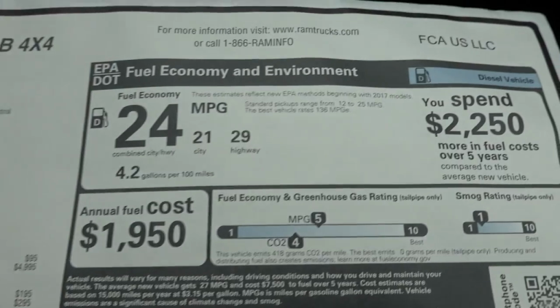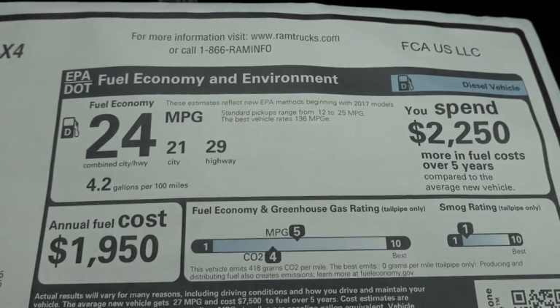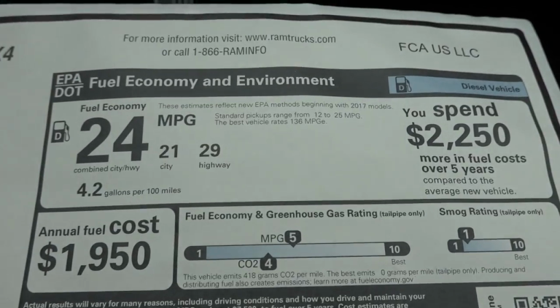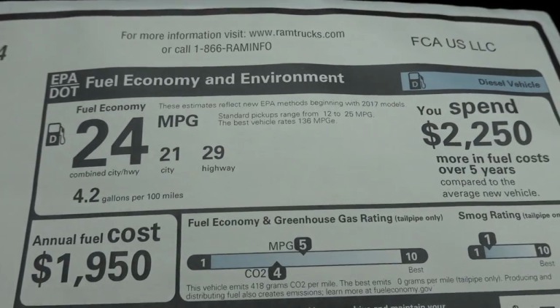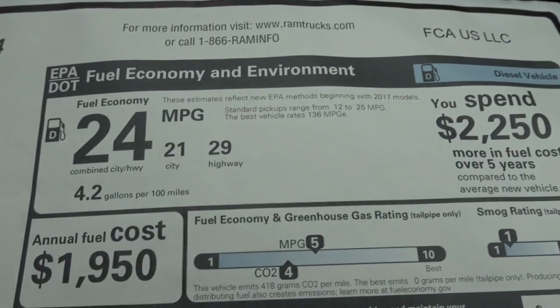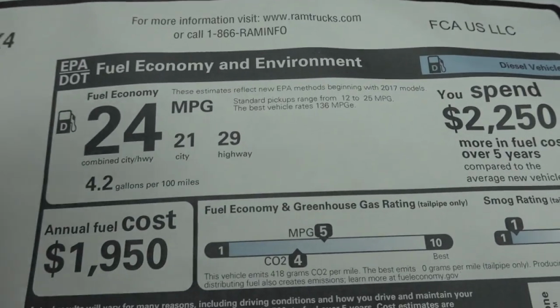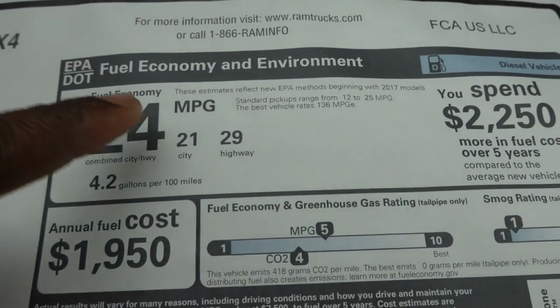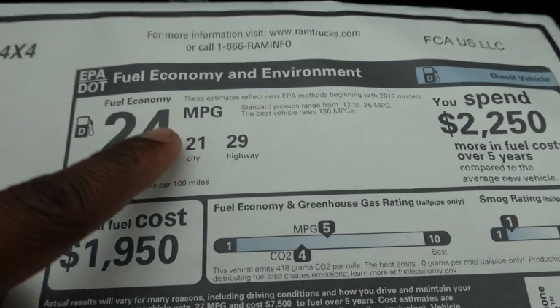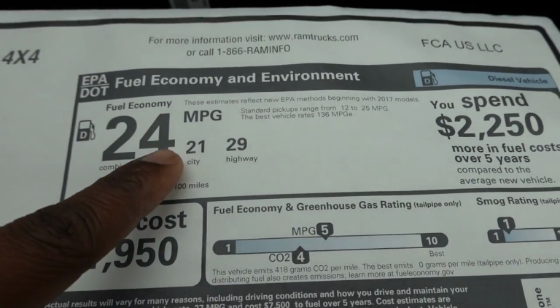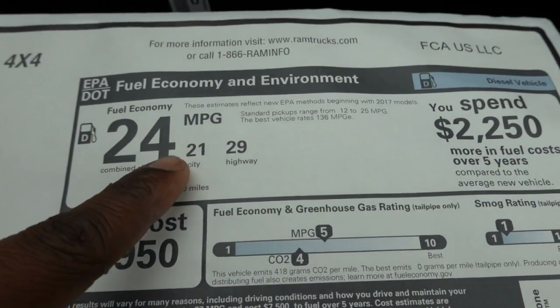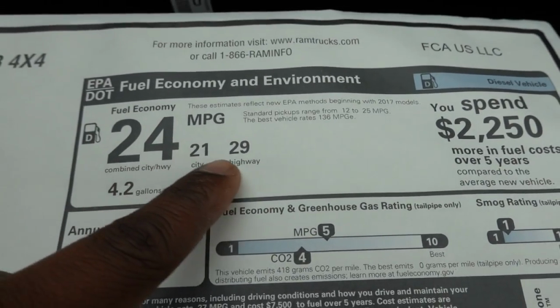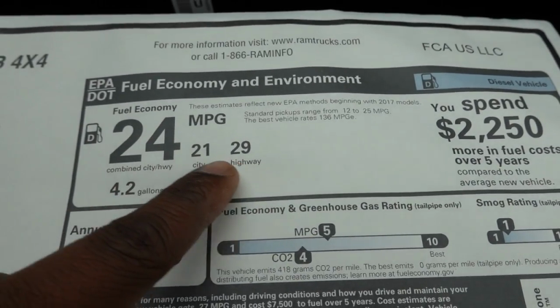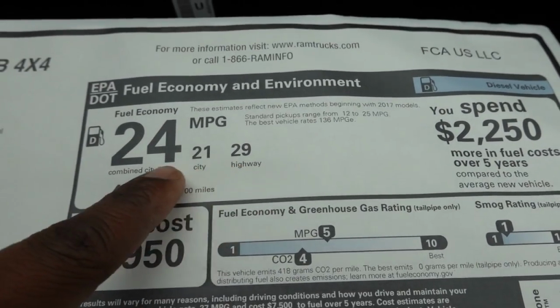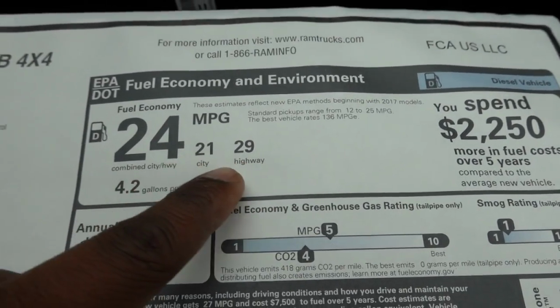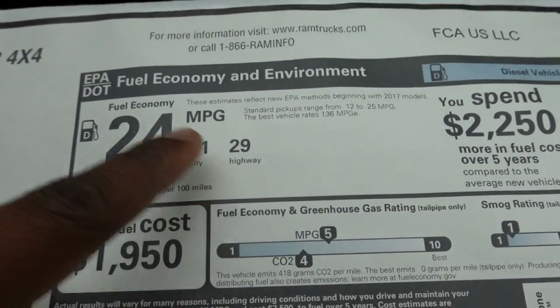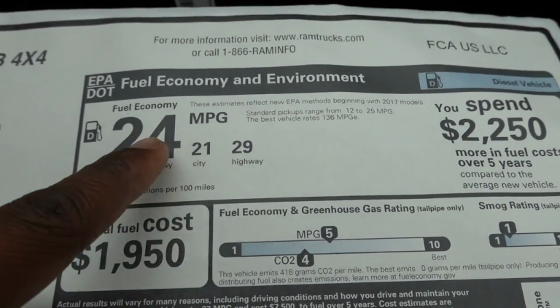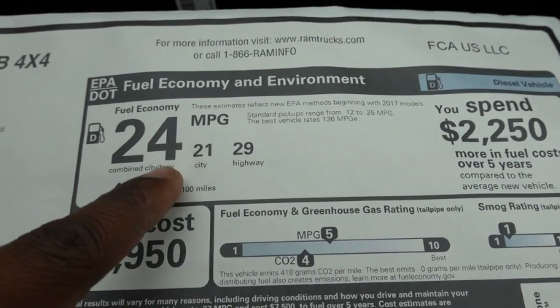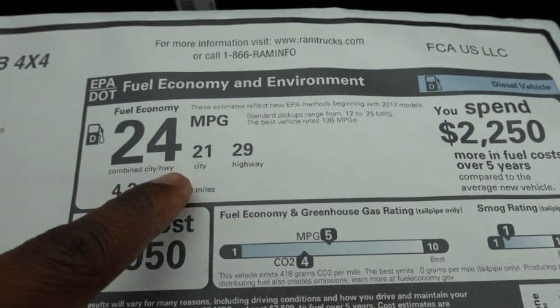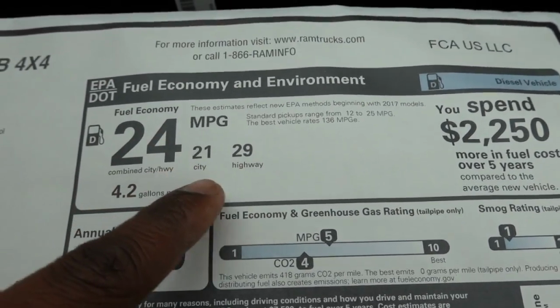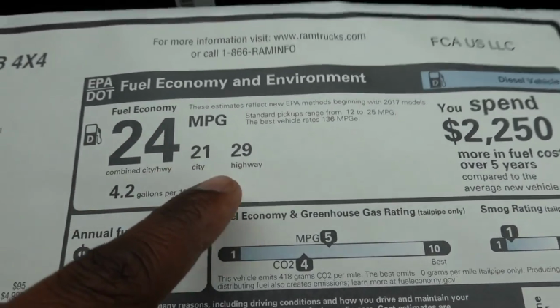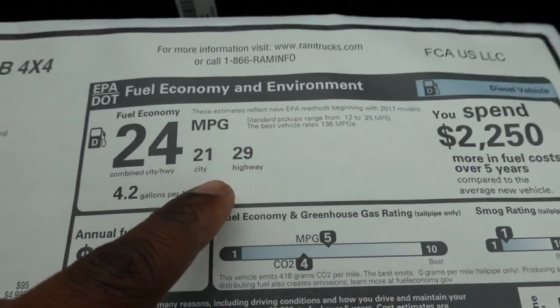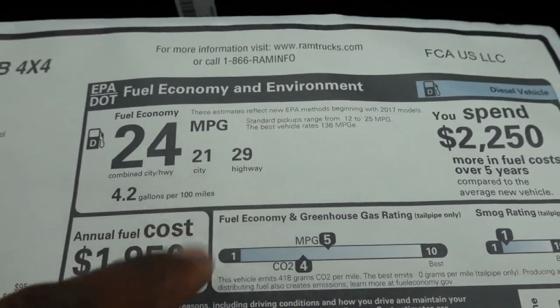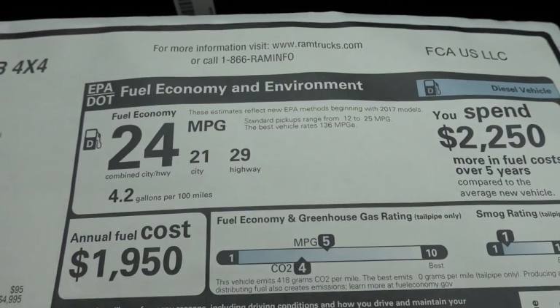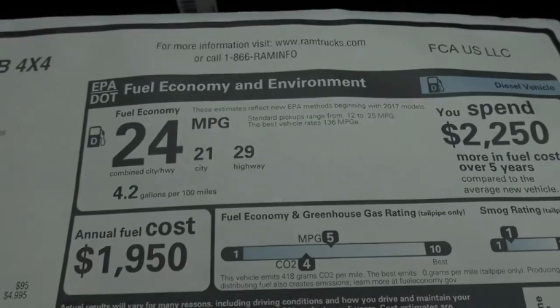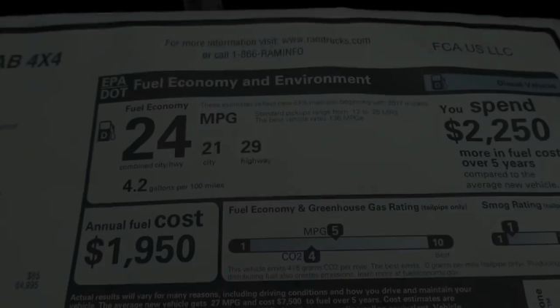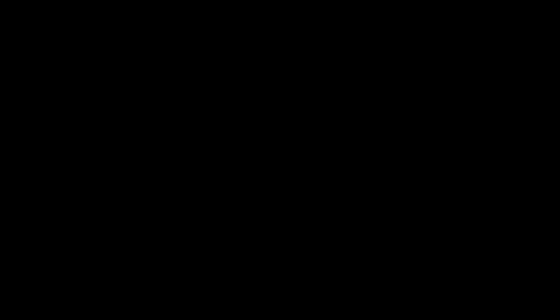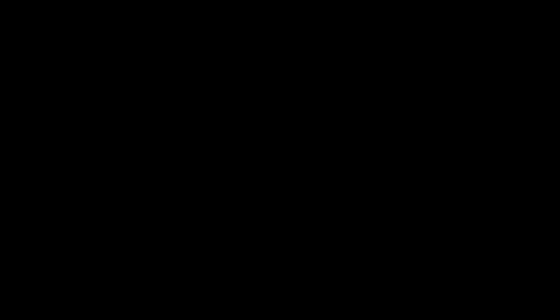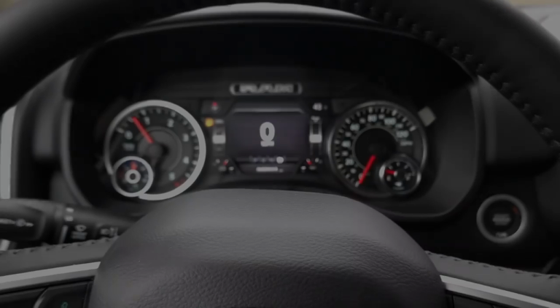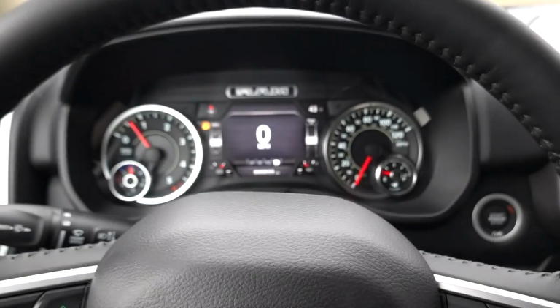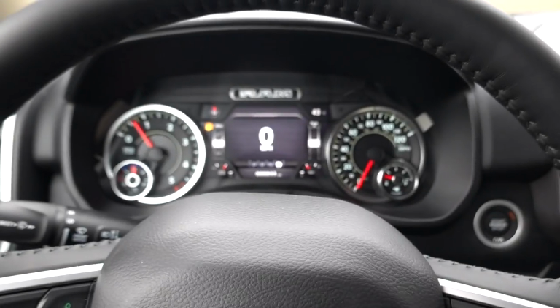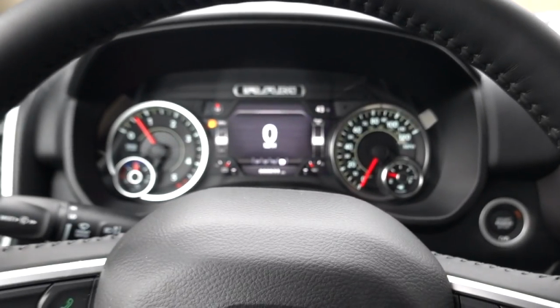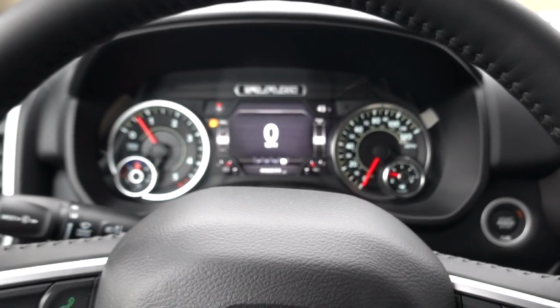This shows you the fuel economy numbers for this truck for four-wheel drive, and here's a quick zero-to-60 as well.